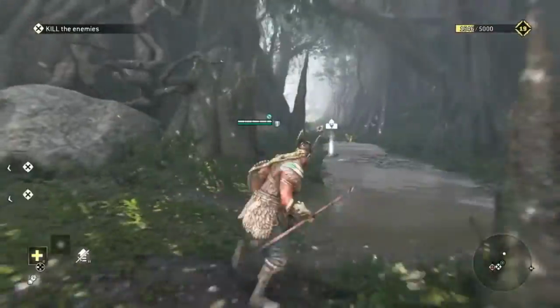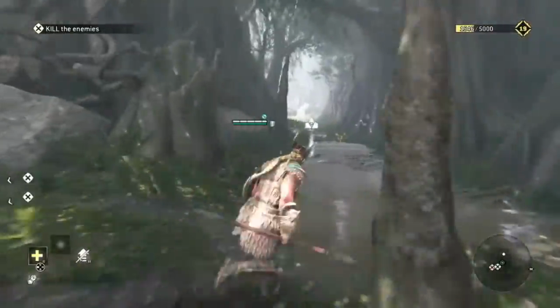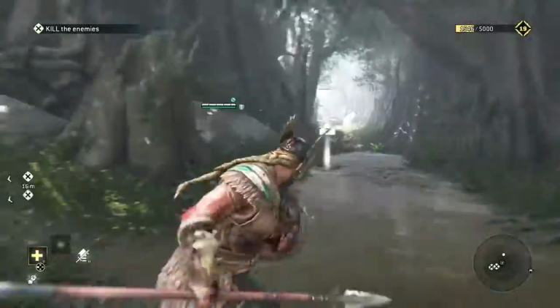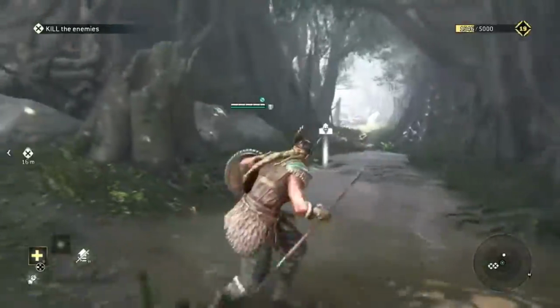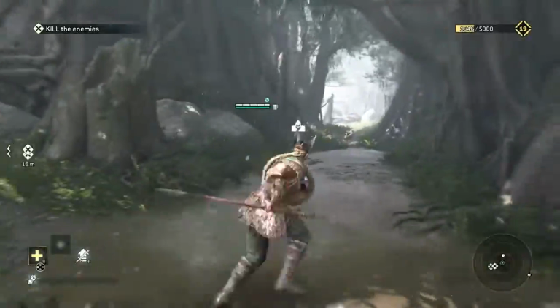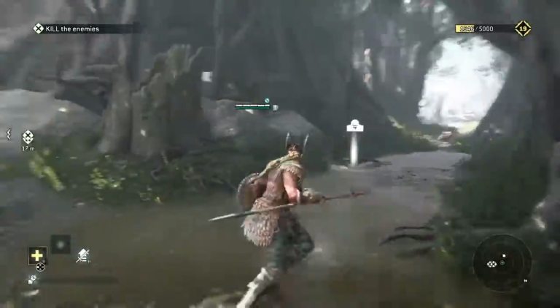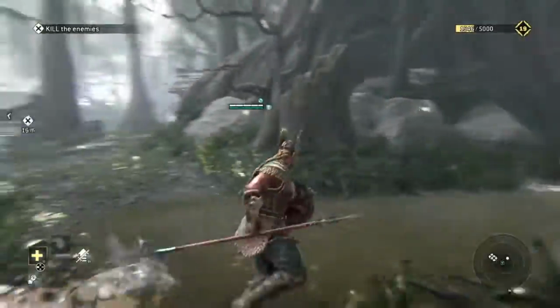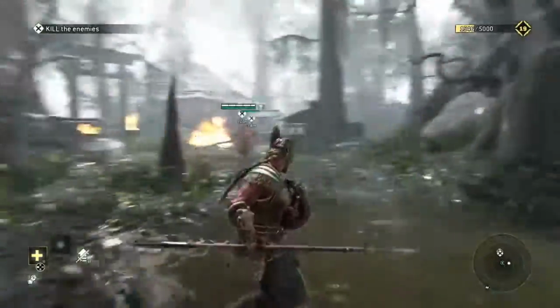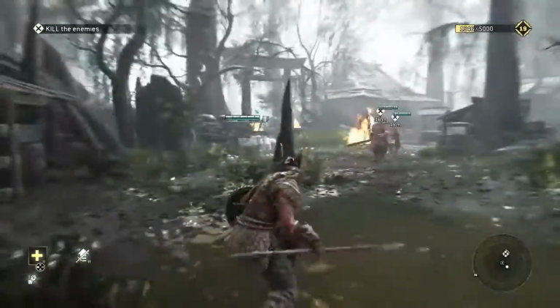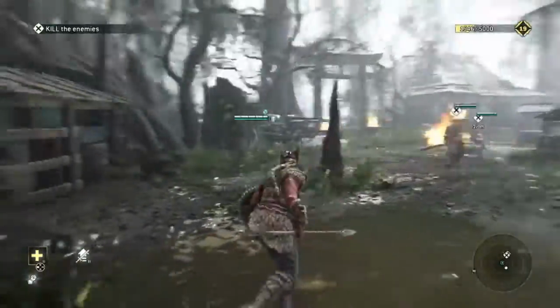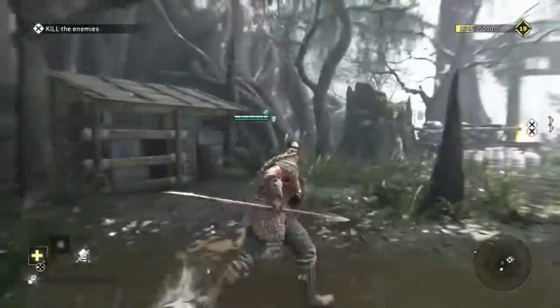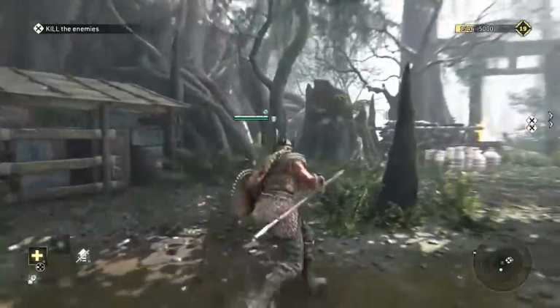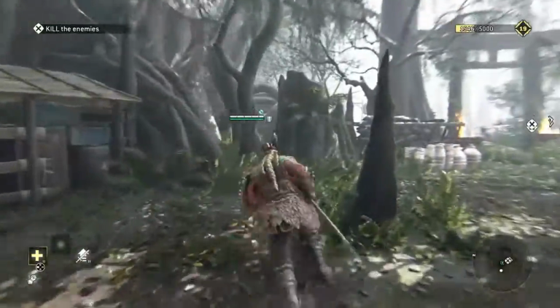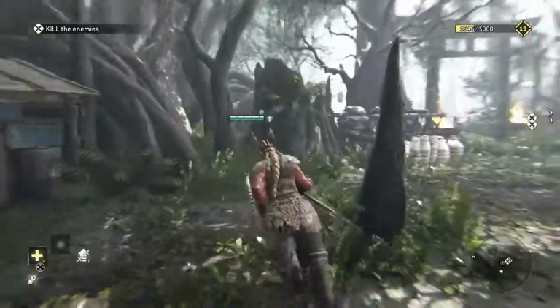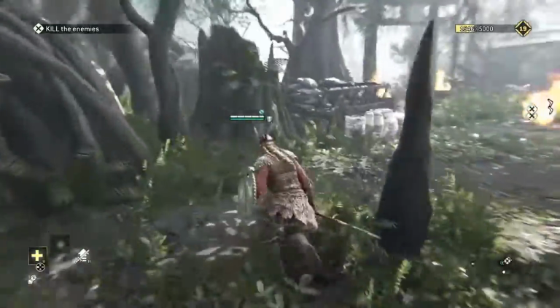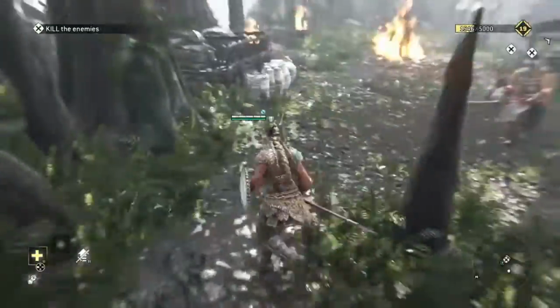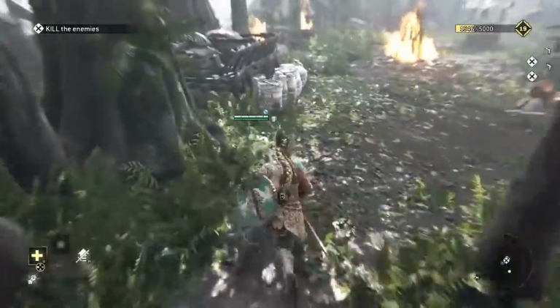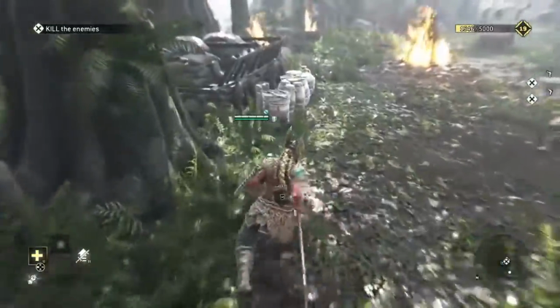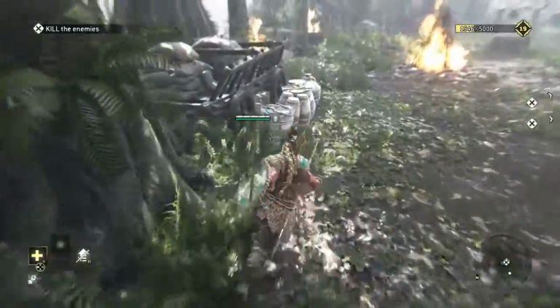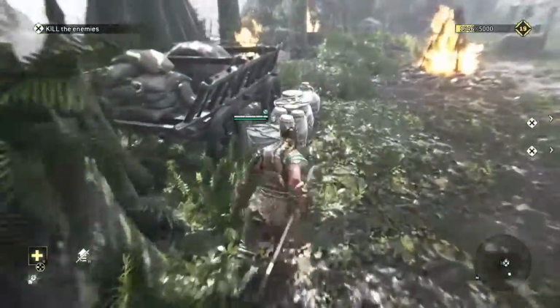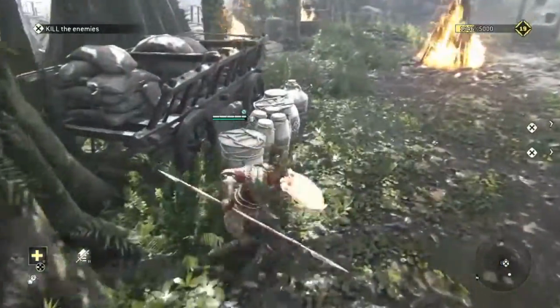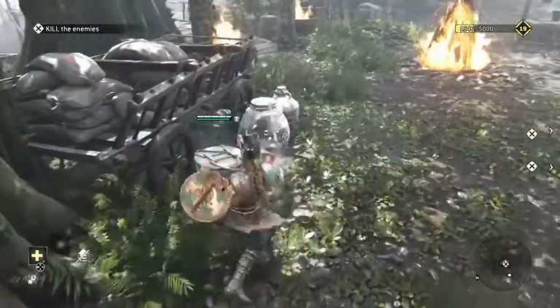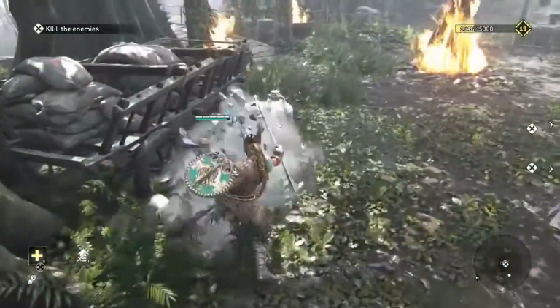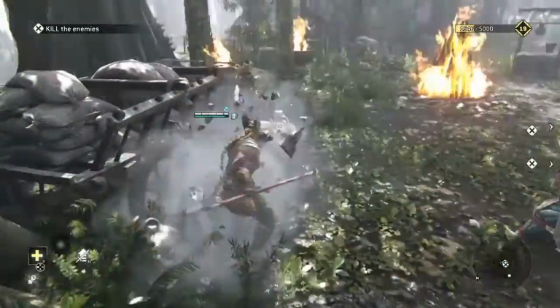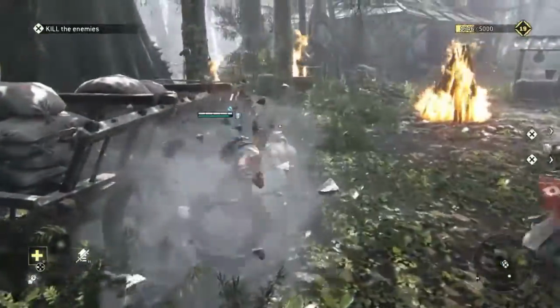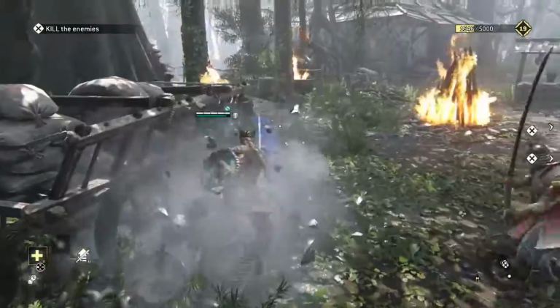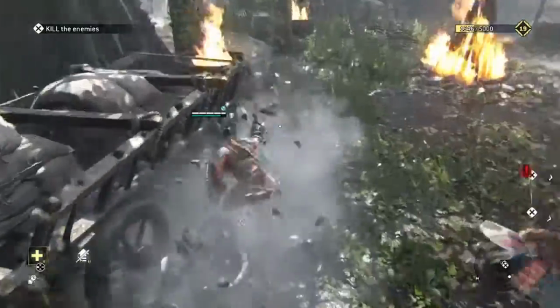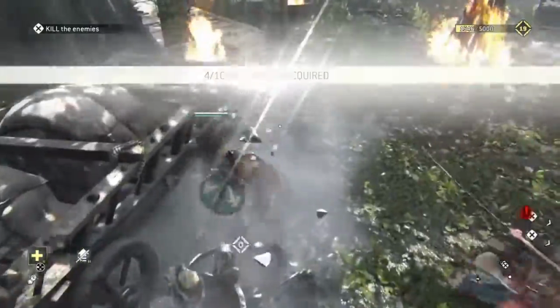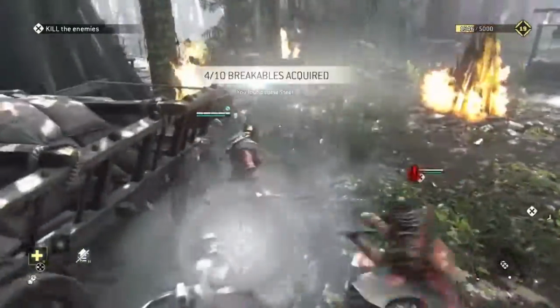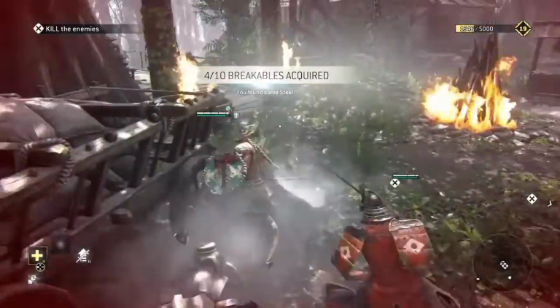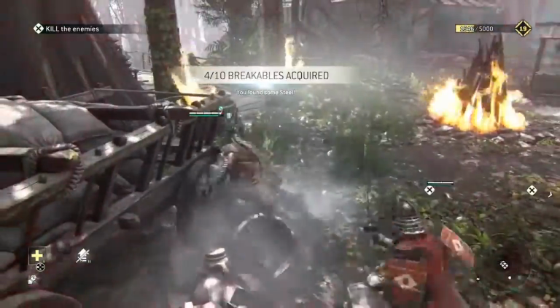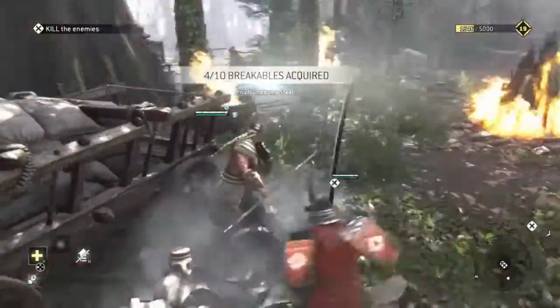Alright, after killing those guys over there on the far left side of the map, make your way up to the dog's chair, and there's your other breakables before you get to the house.